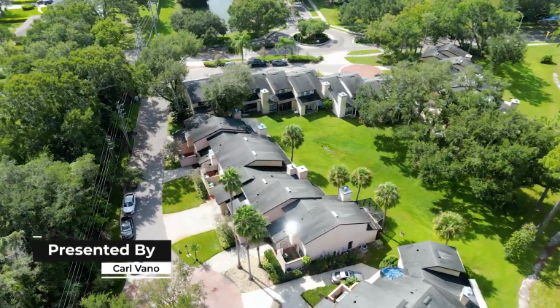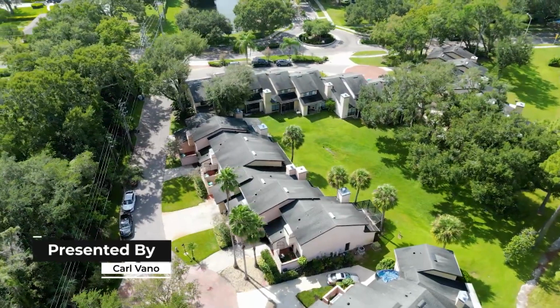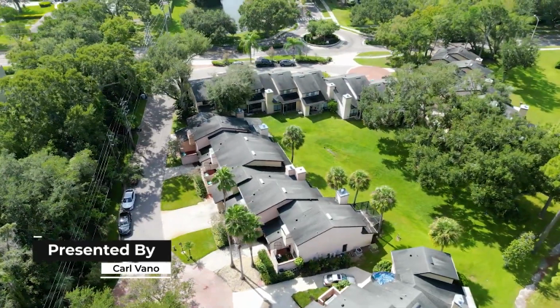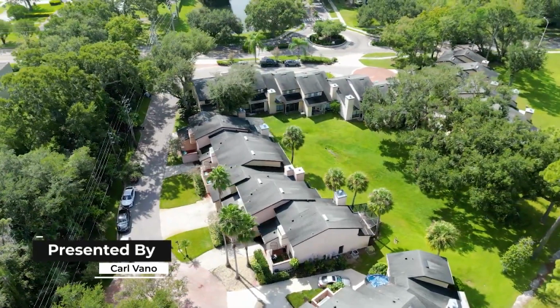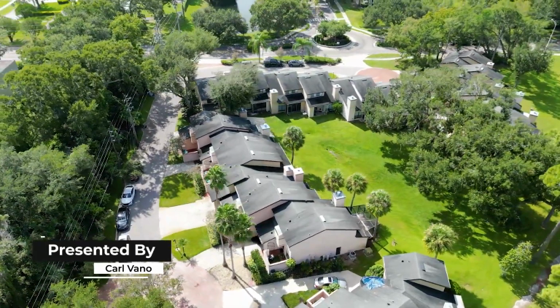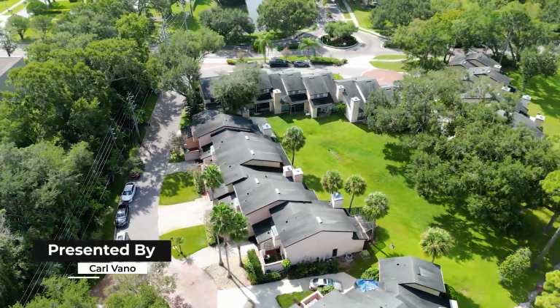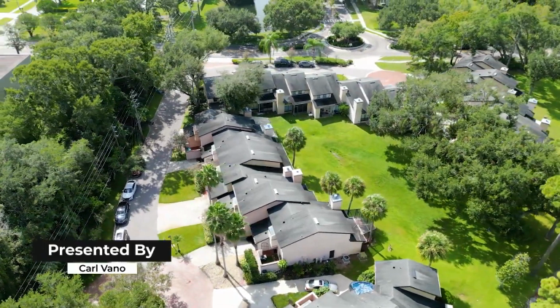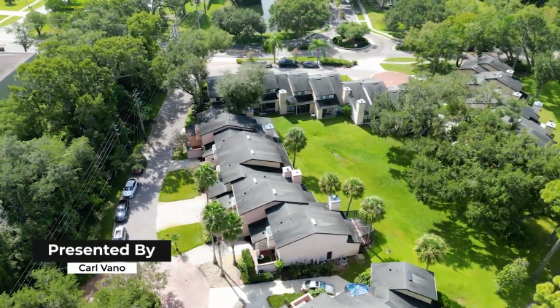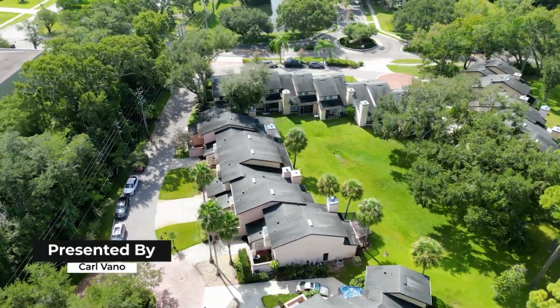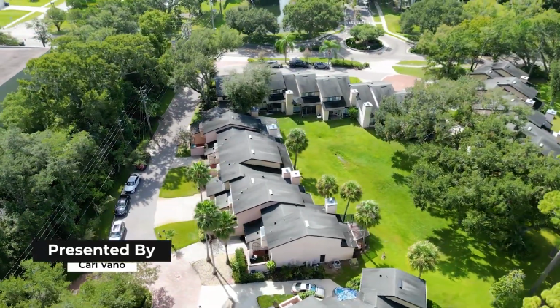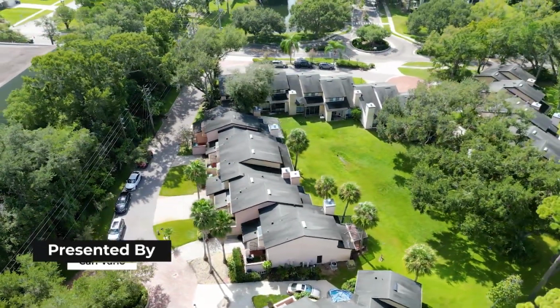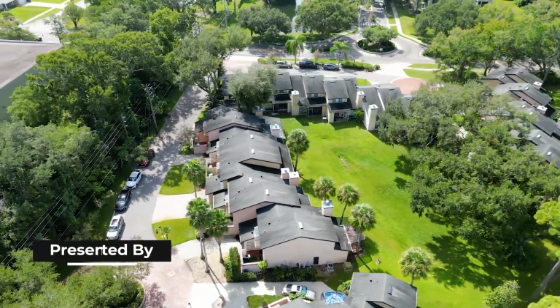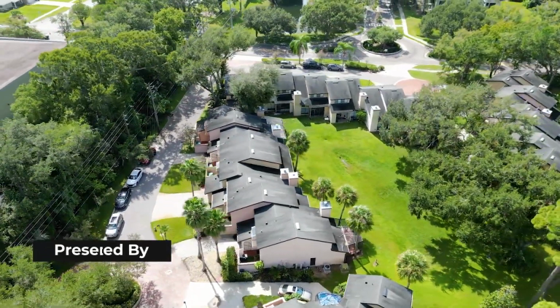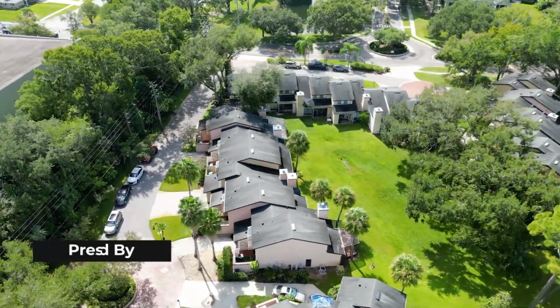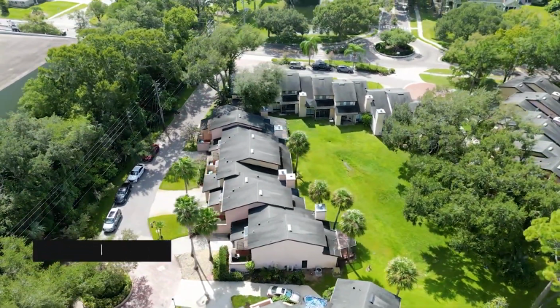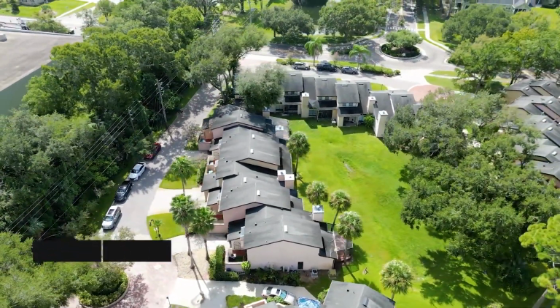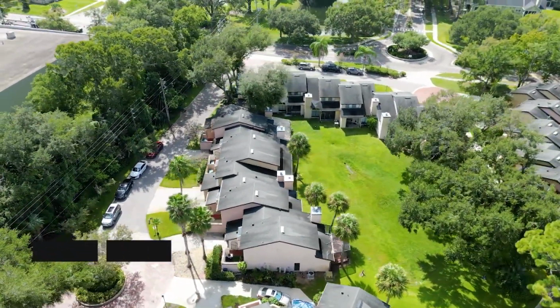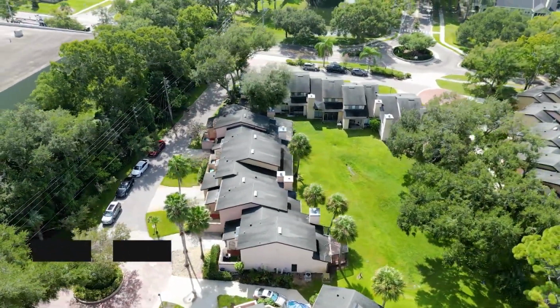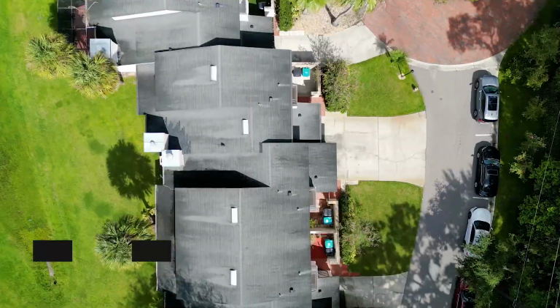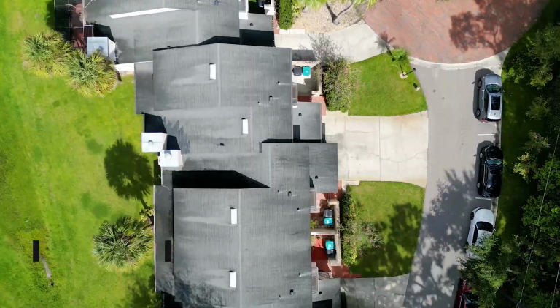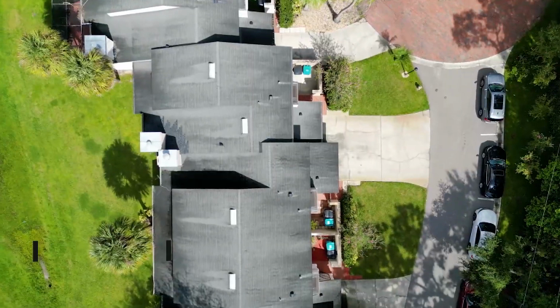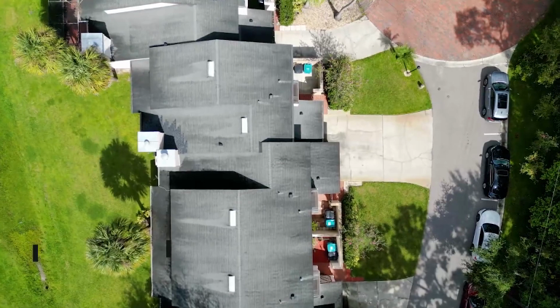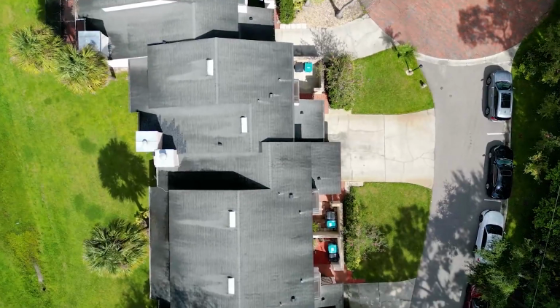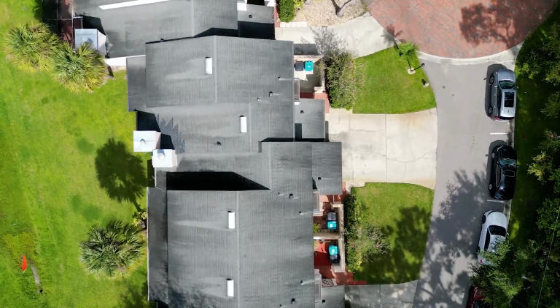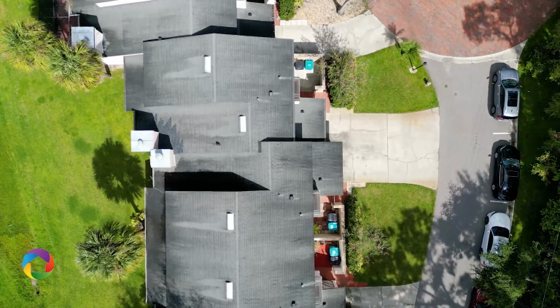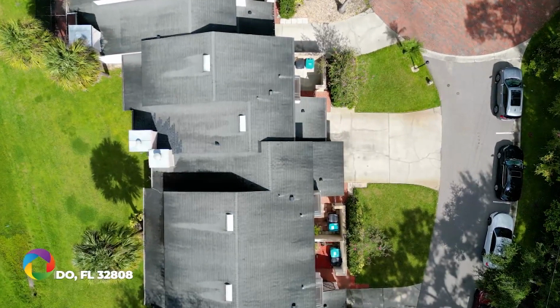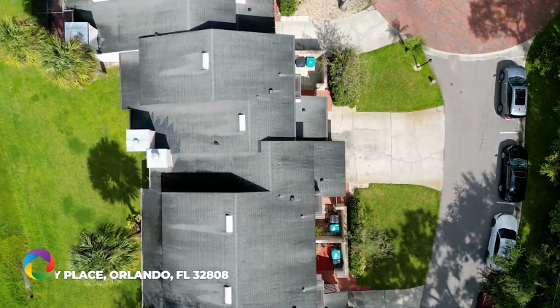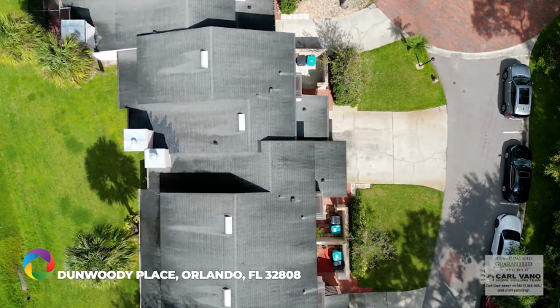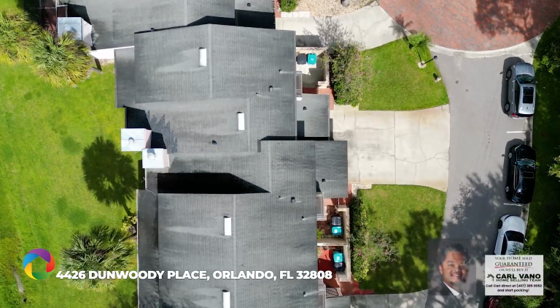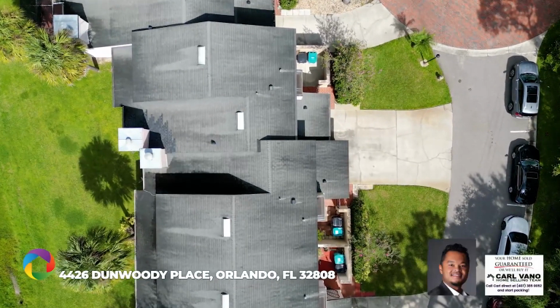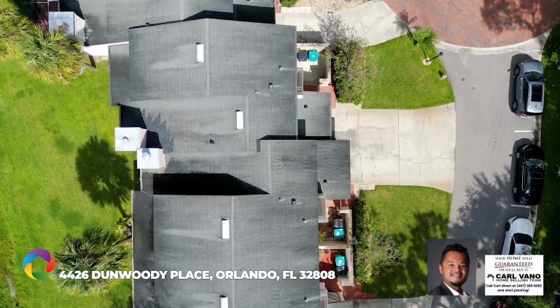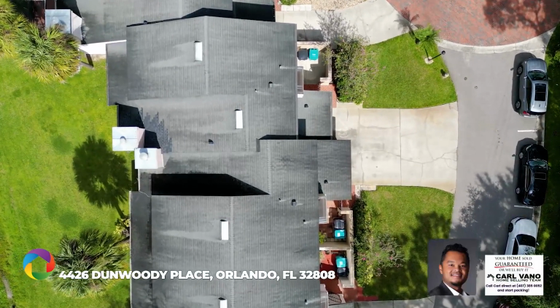Welcome to the charming community of Dunwoody Place, nestled alongside the picturesque Rosemont Golf Course.